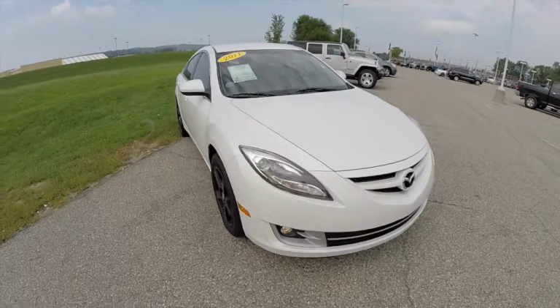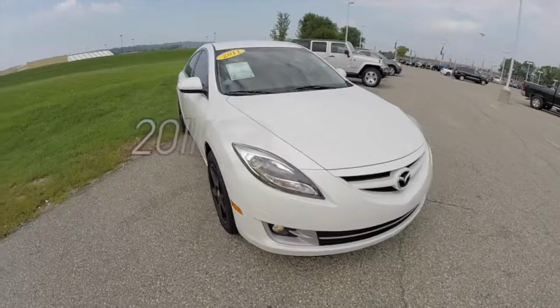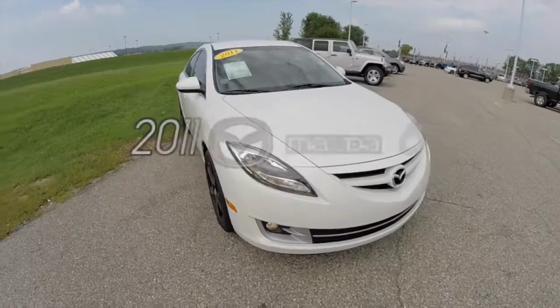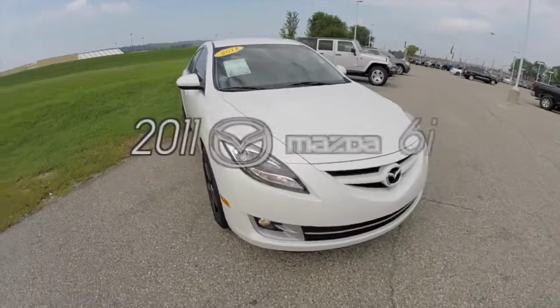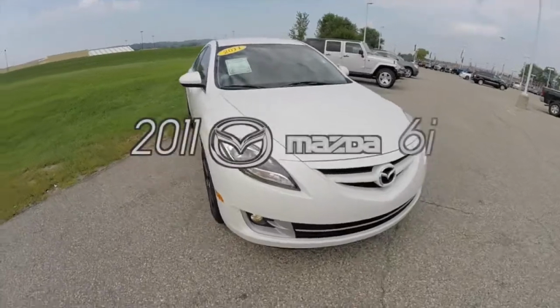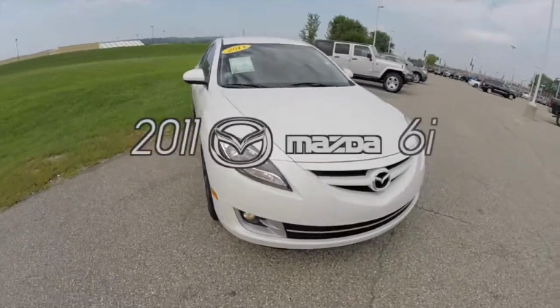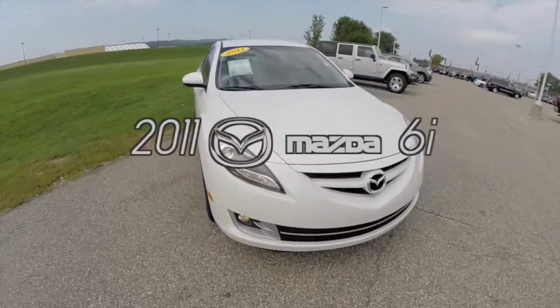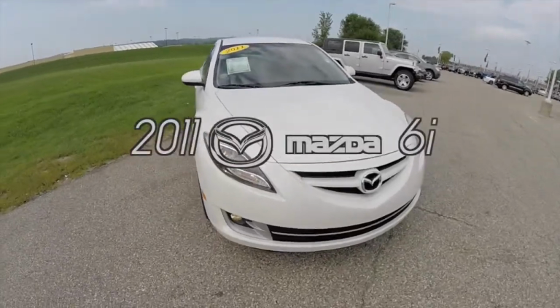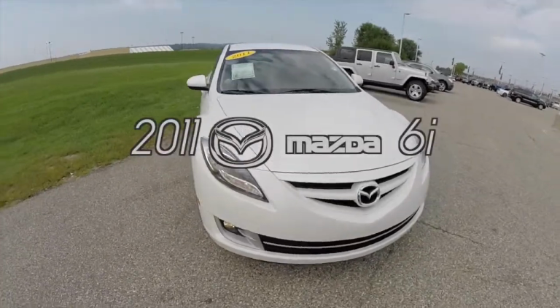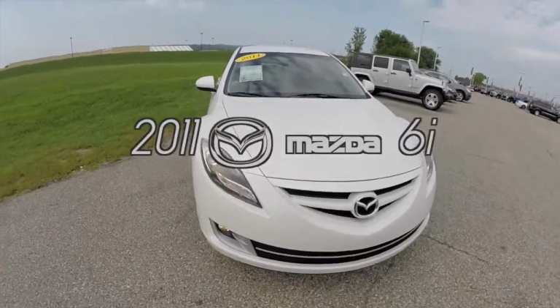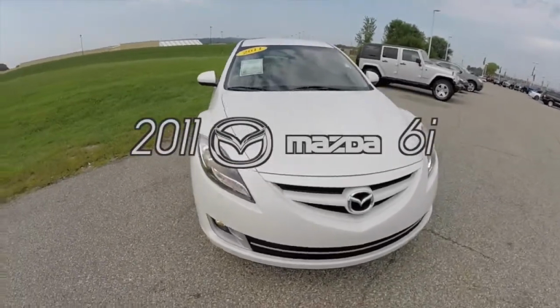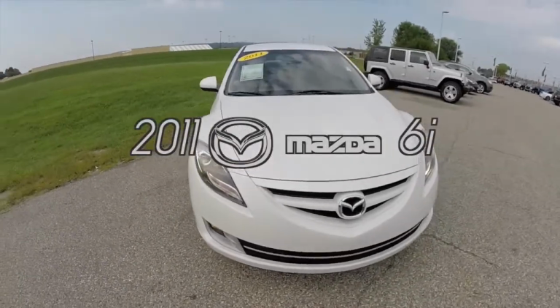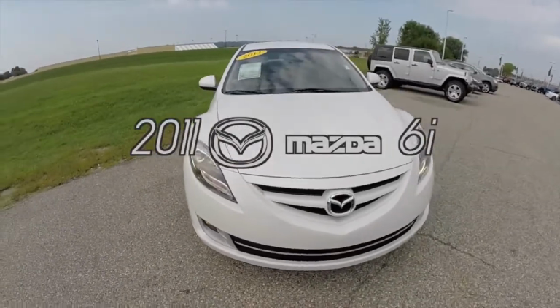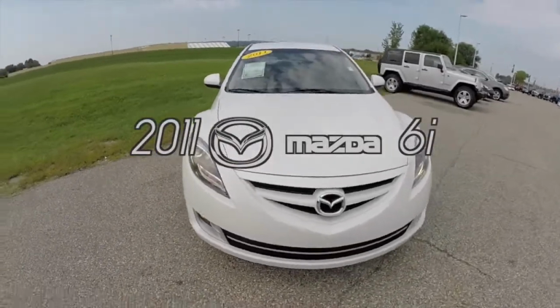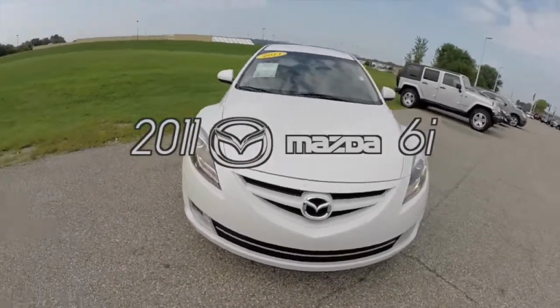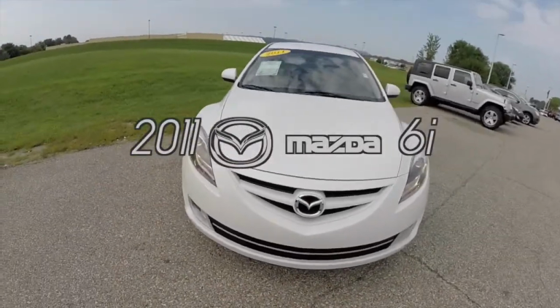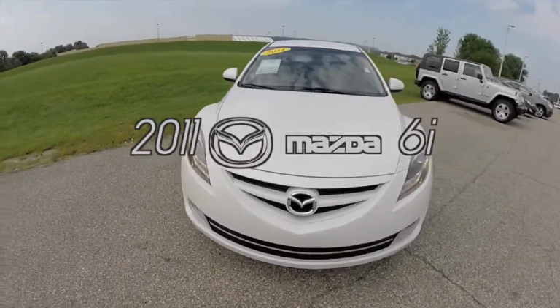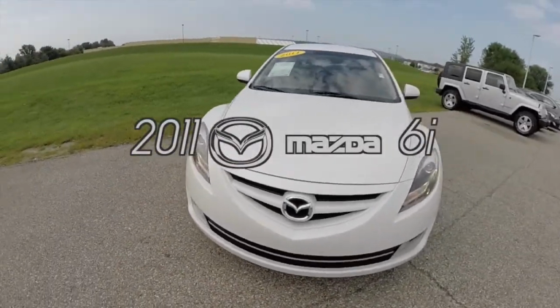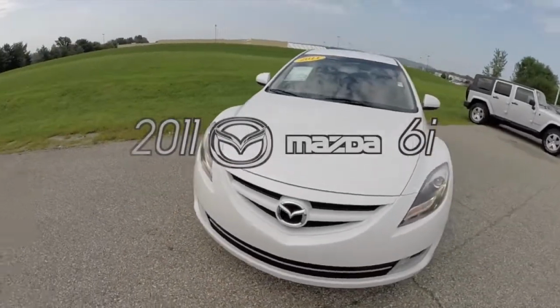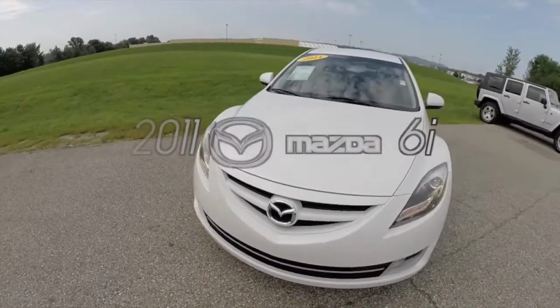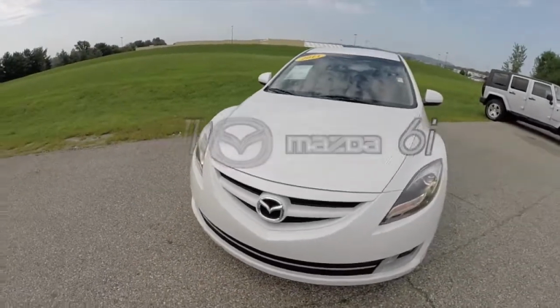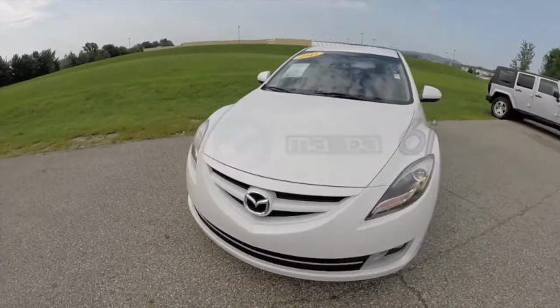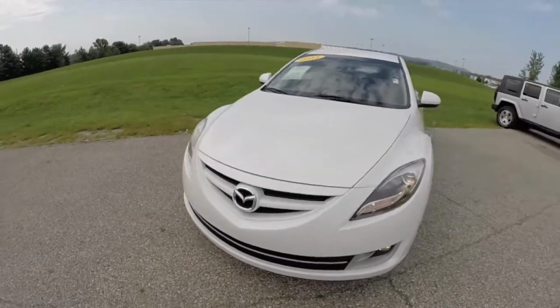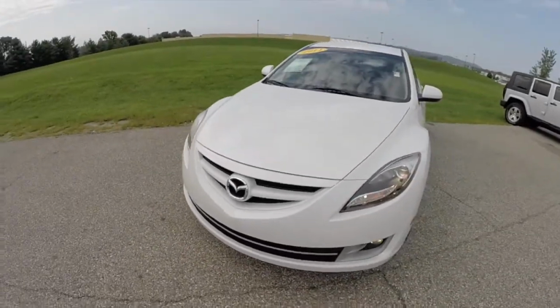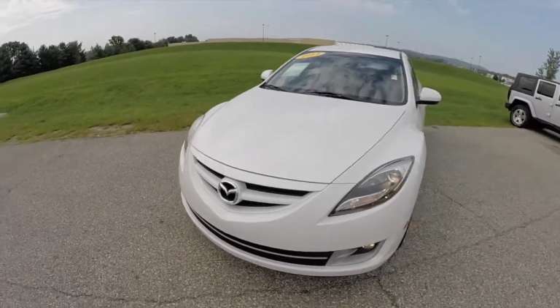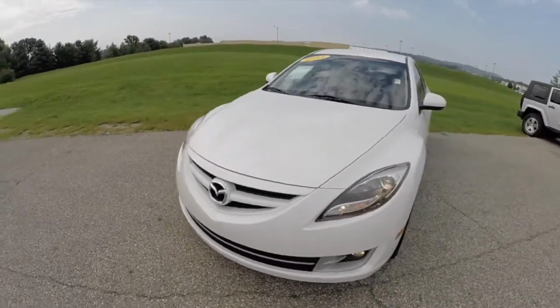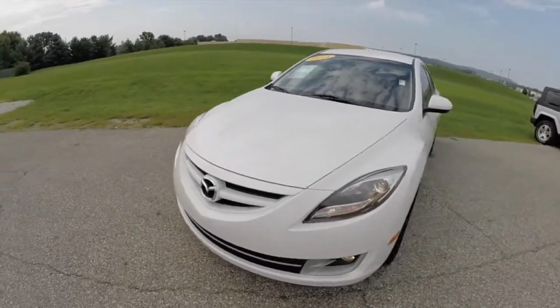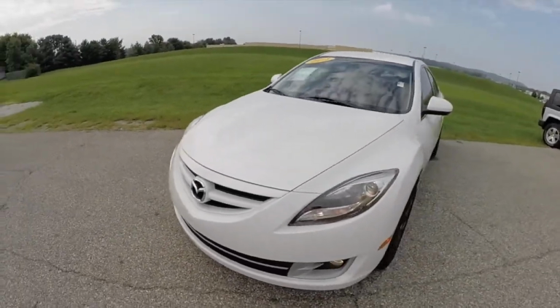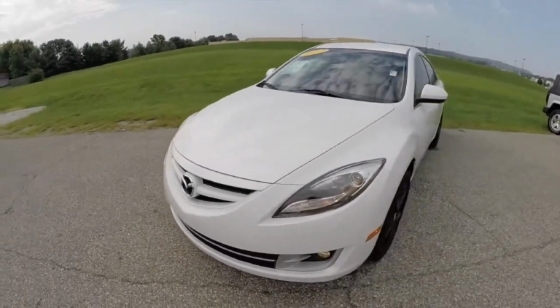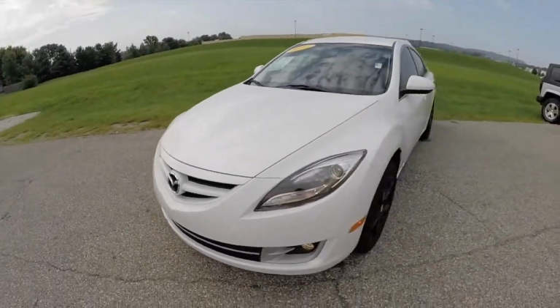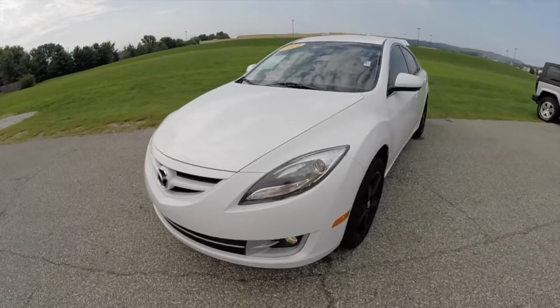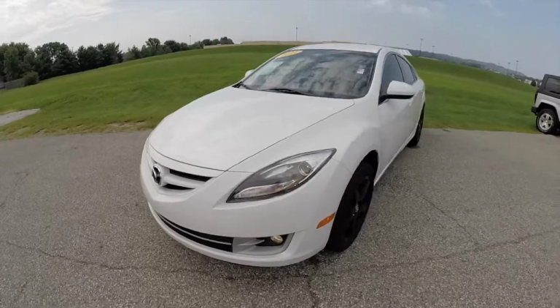Hello everyone. Let's take a quick walk around and look at this 2011 Mazda 6.